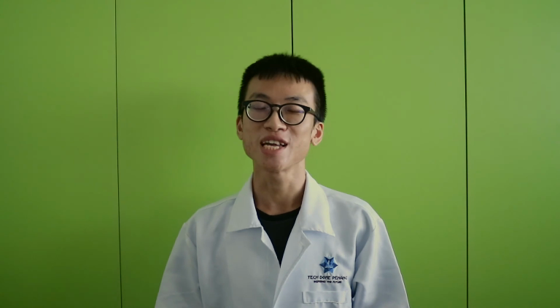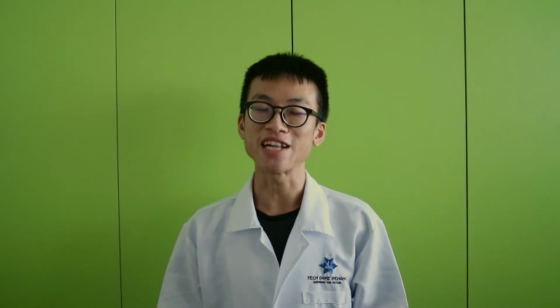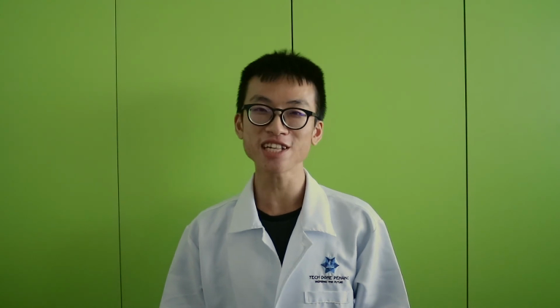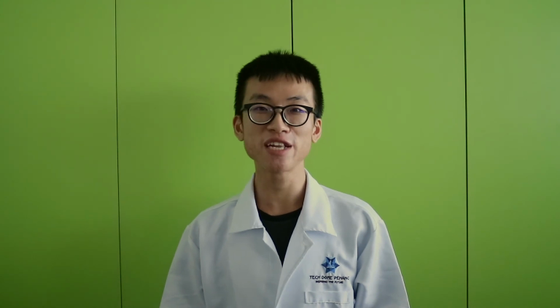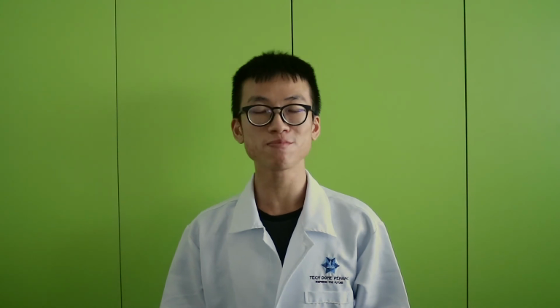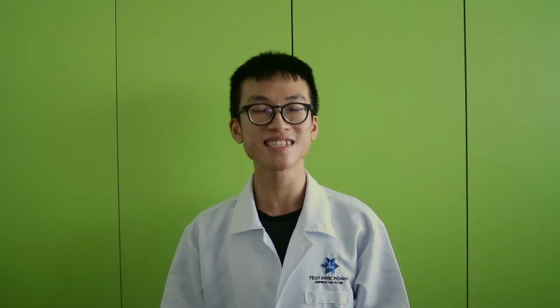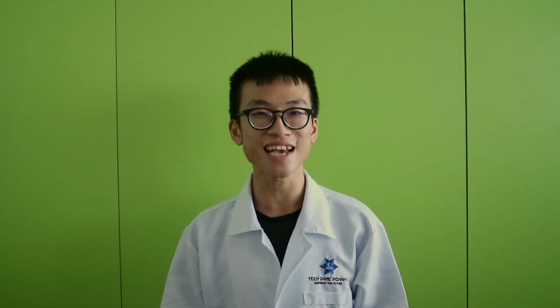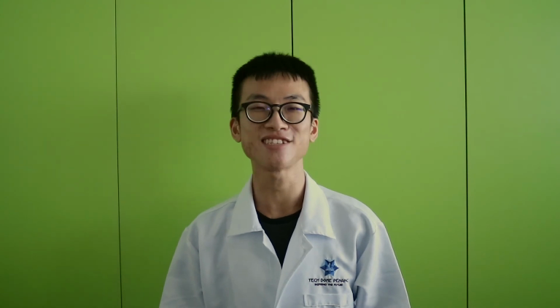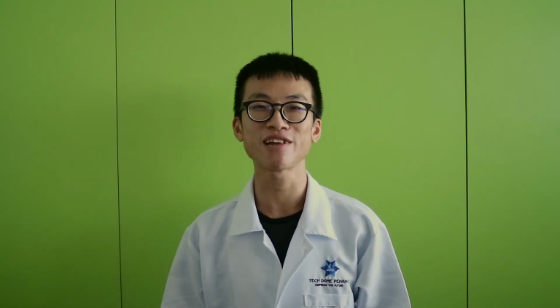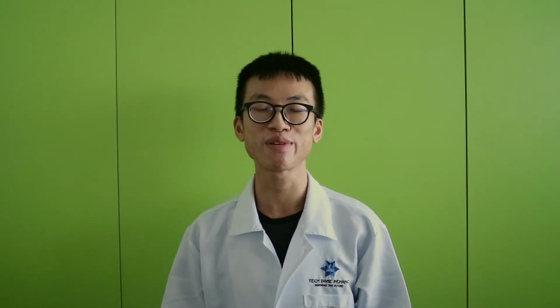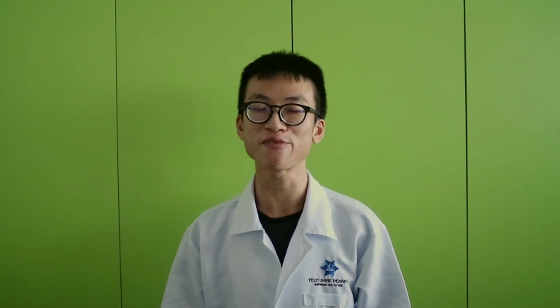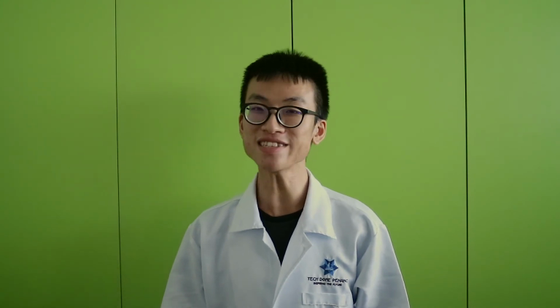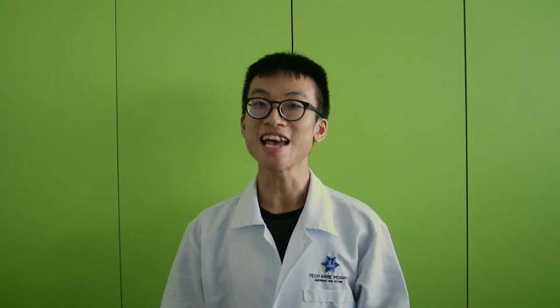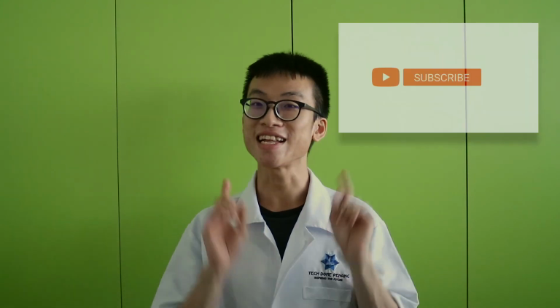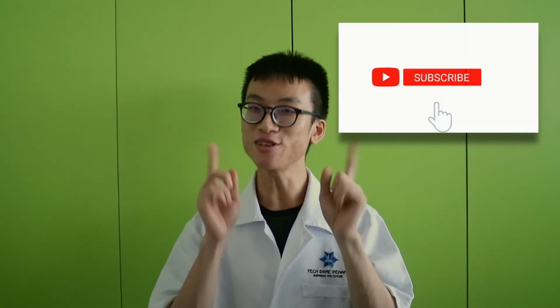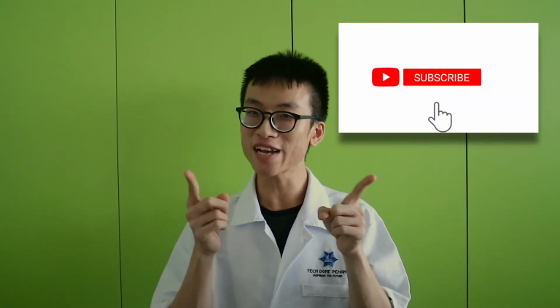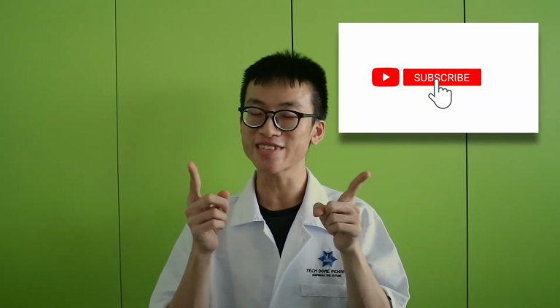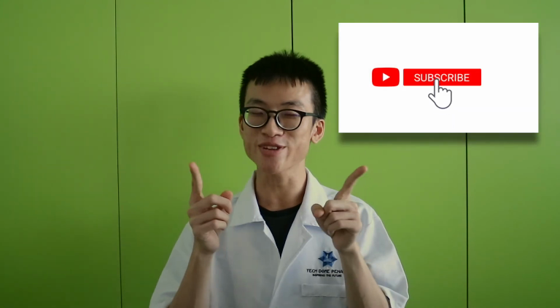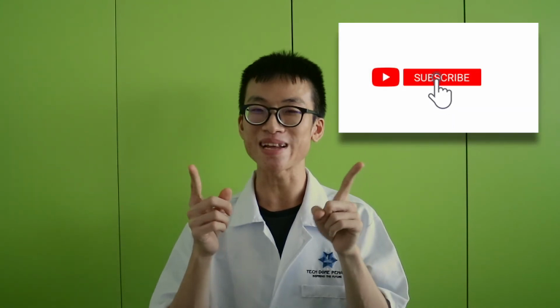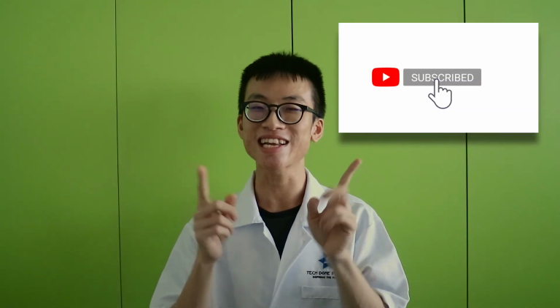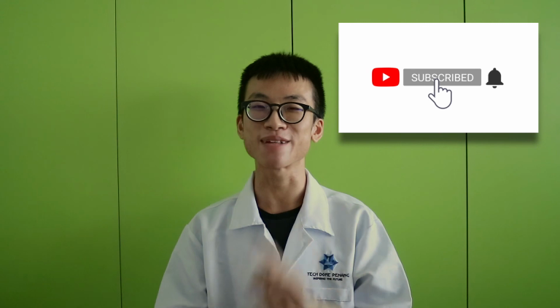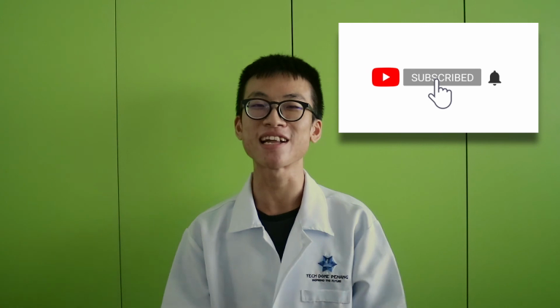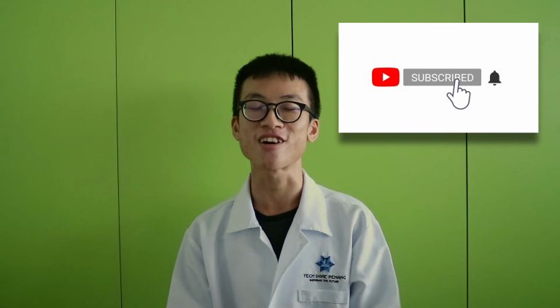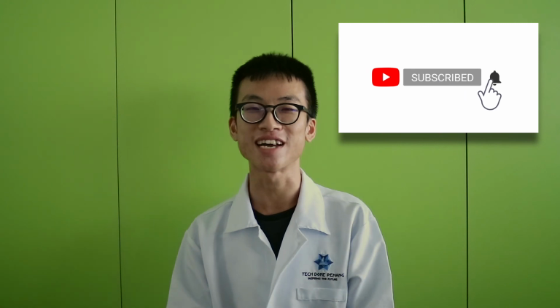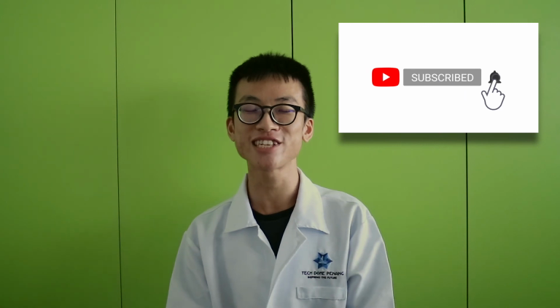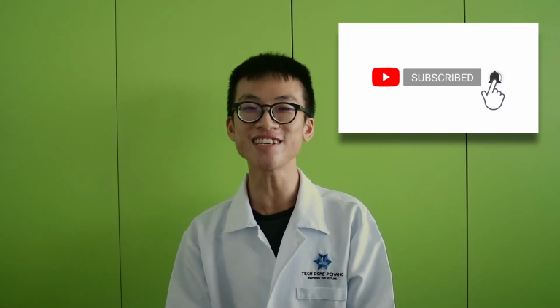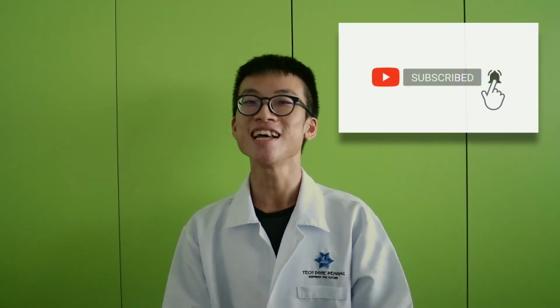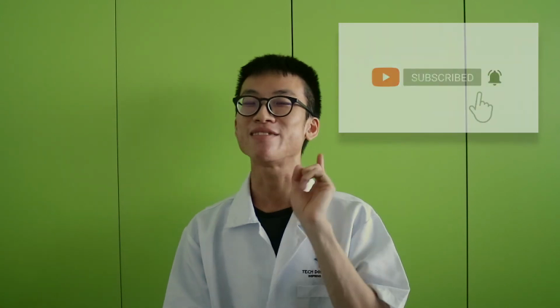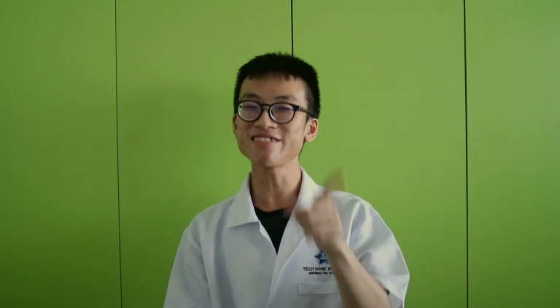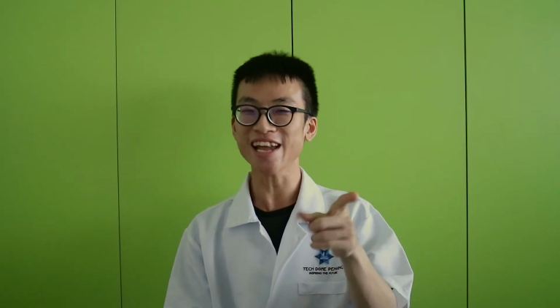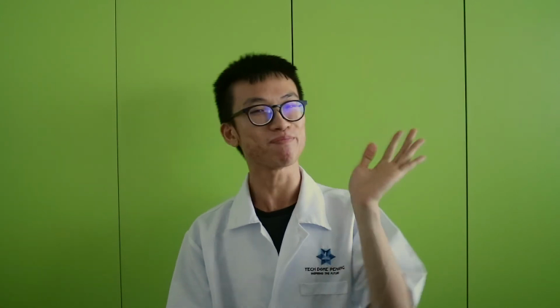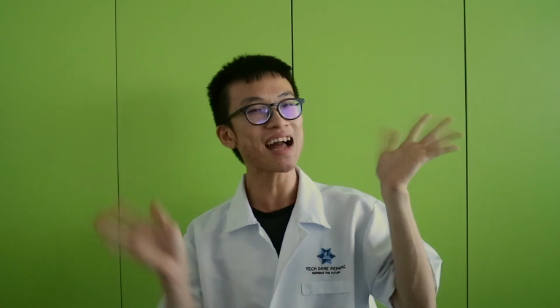If you enjoyed the video, please like and share it with your friends. Don't forget to subscribe and click the bell icon on our channel. I will see you again — bye!